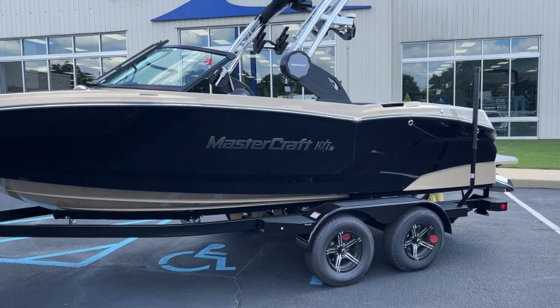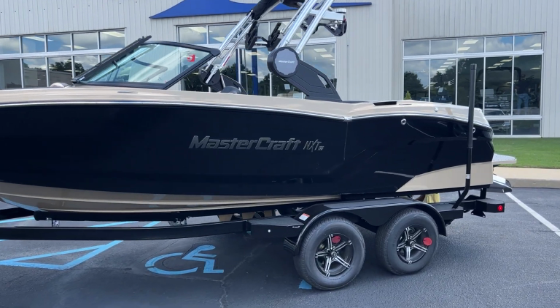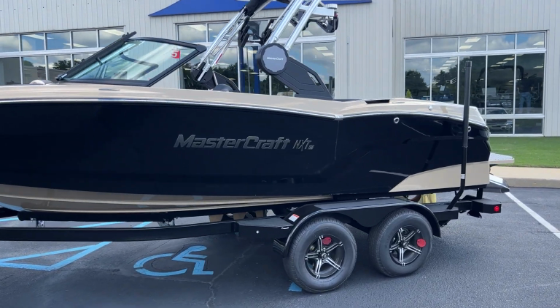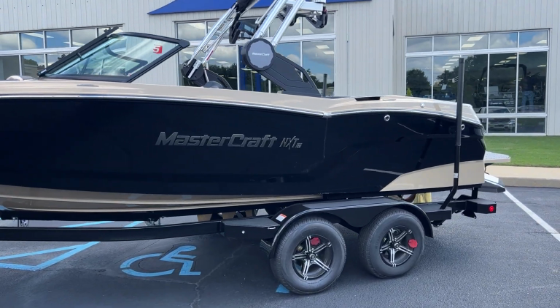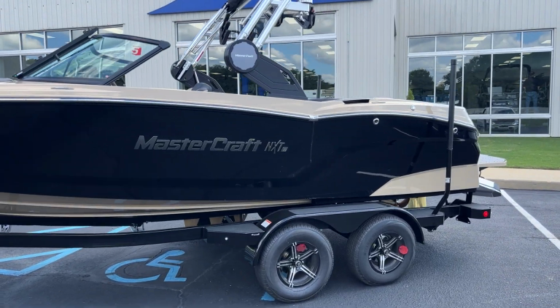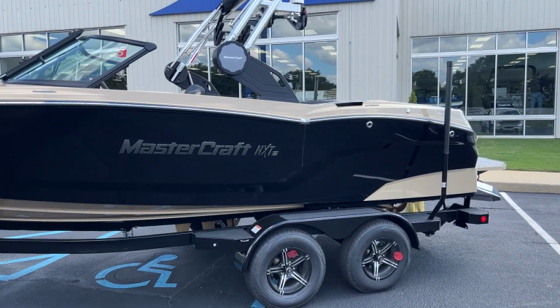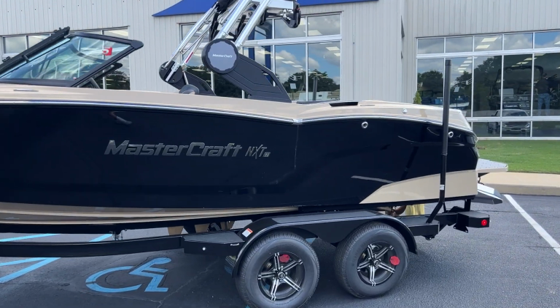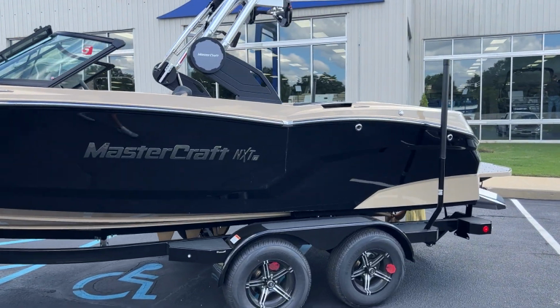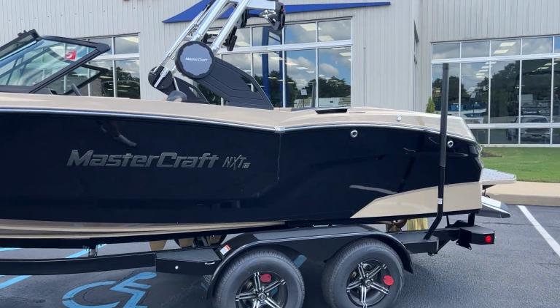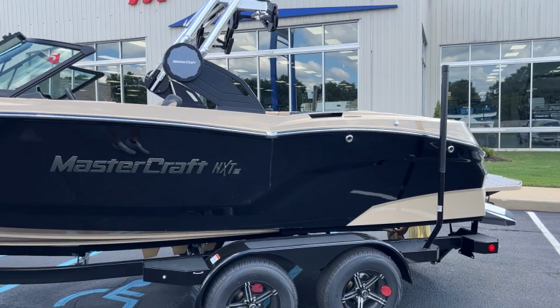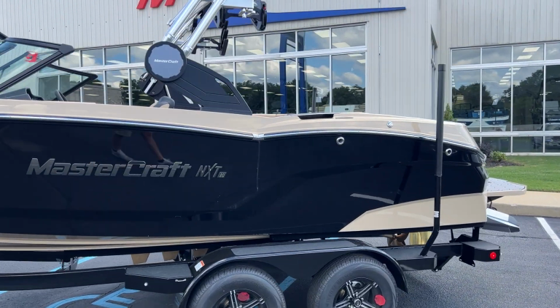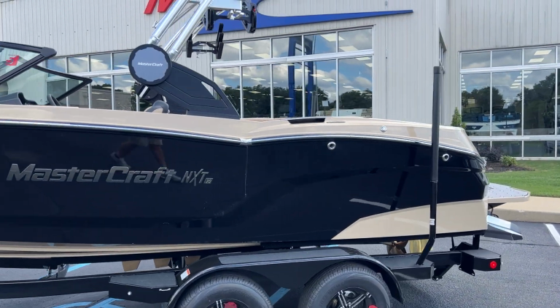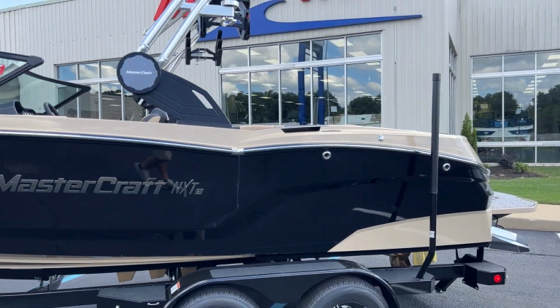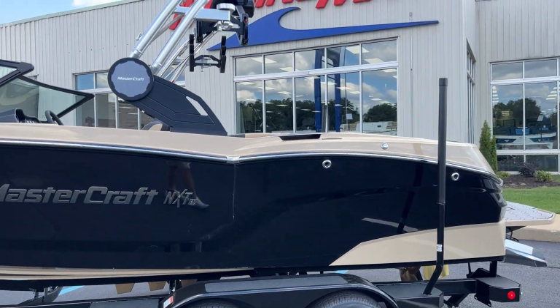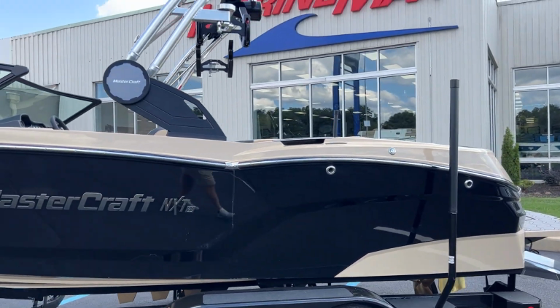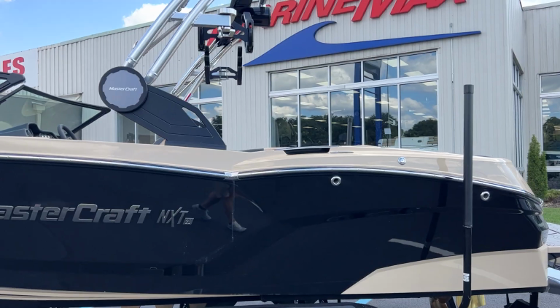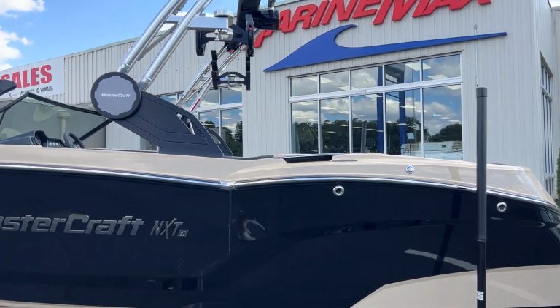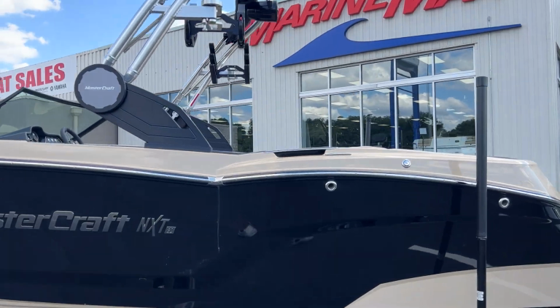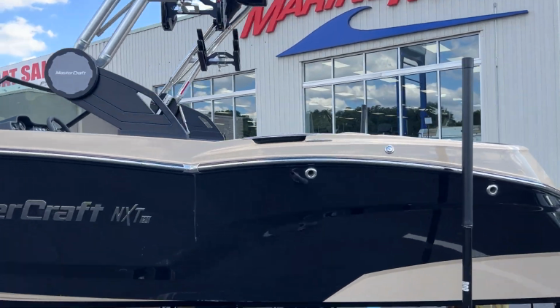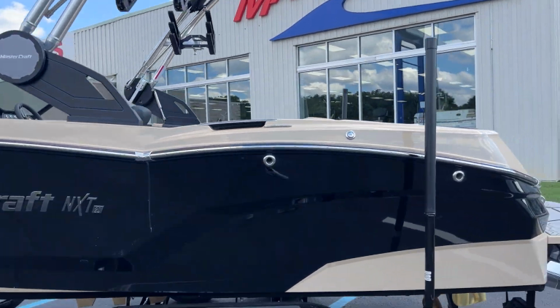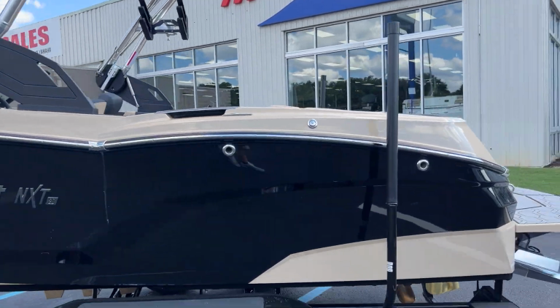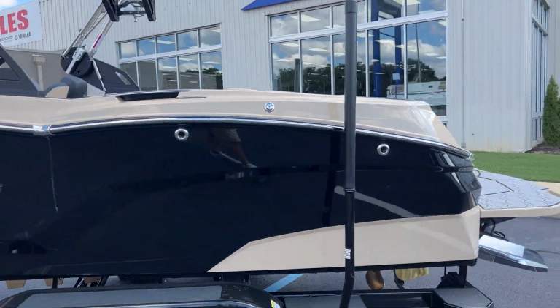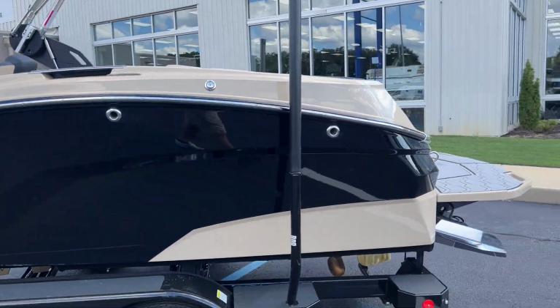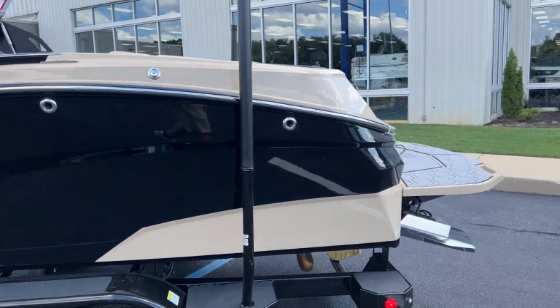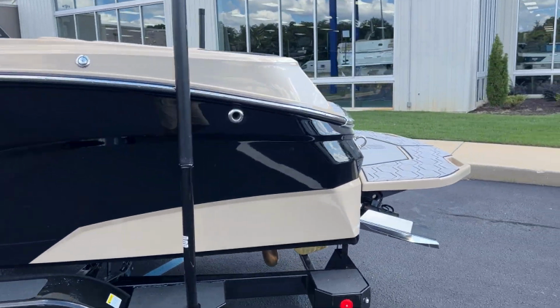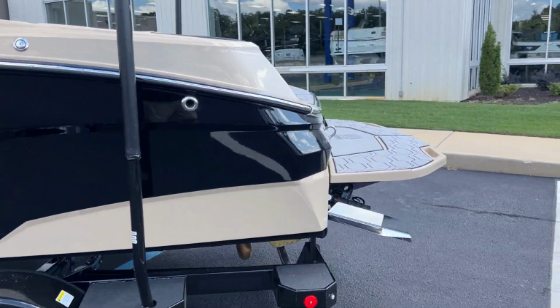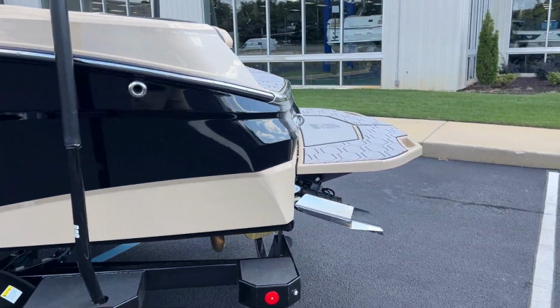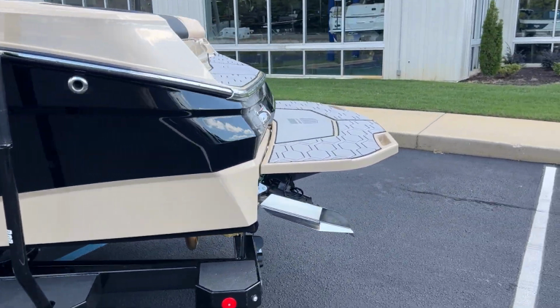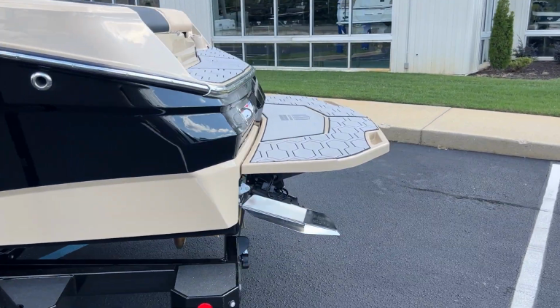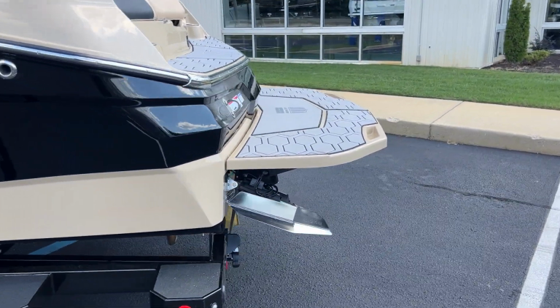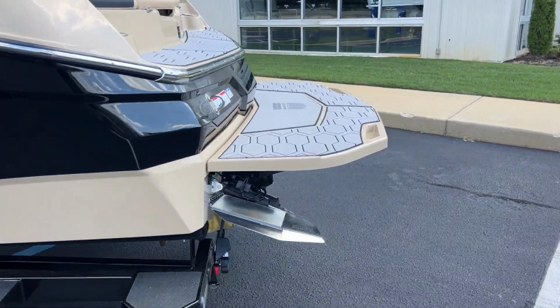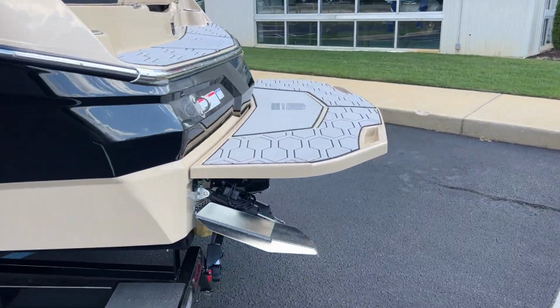It does come with a tandem axle trailer, clamp force board racks, and a fiberglass web platform.